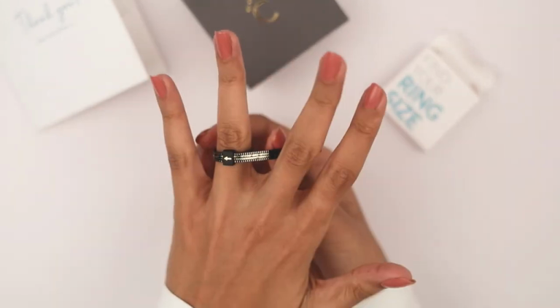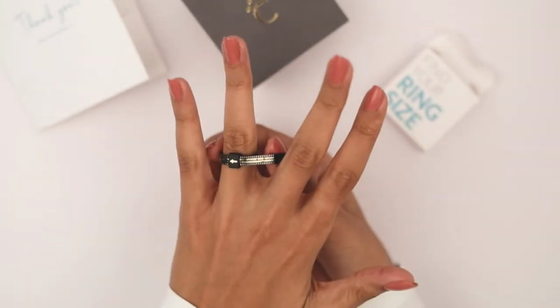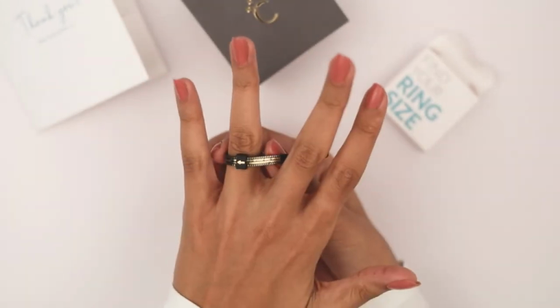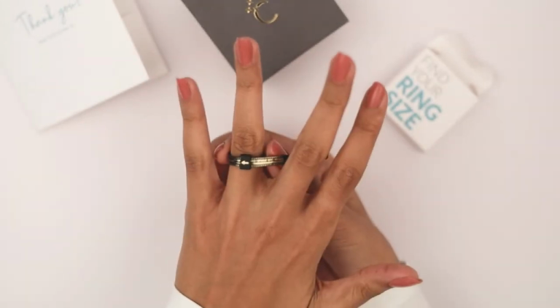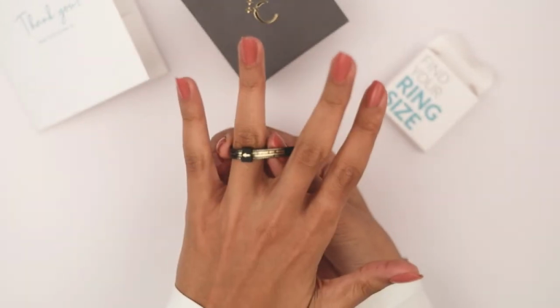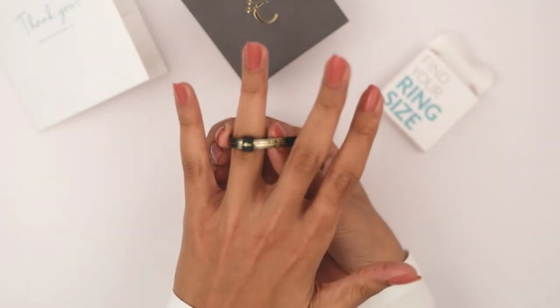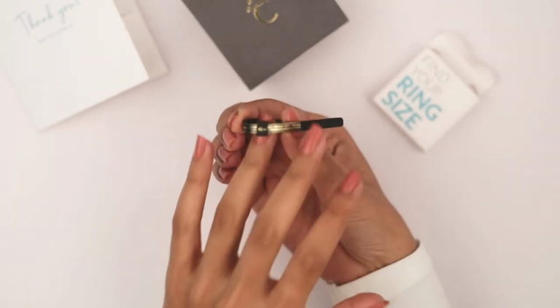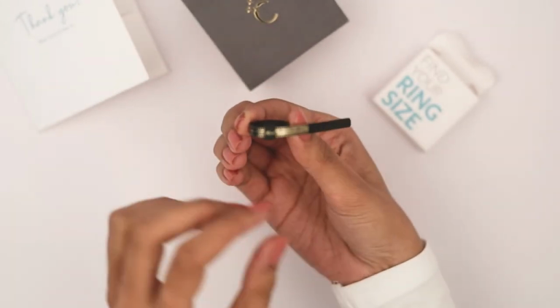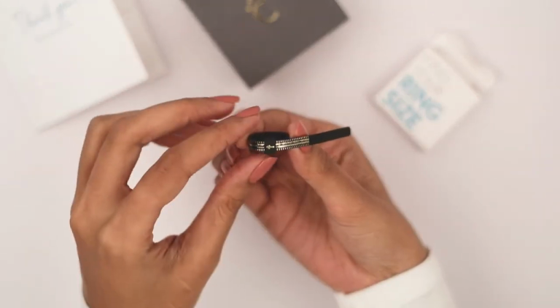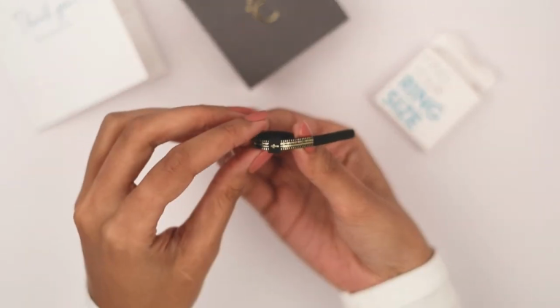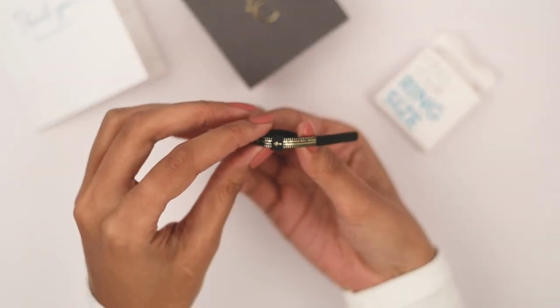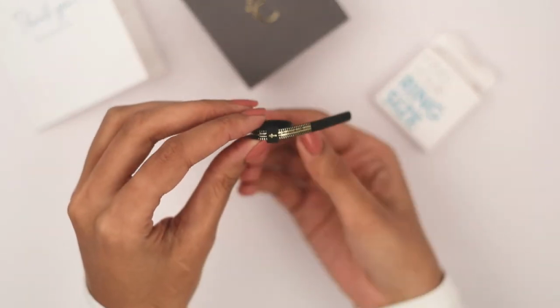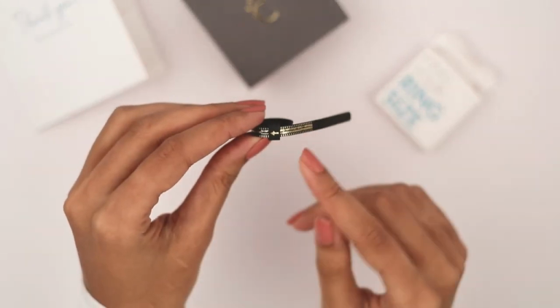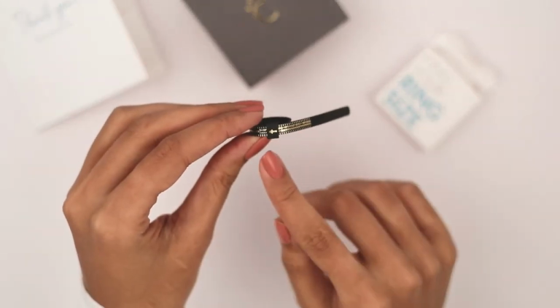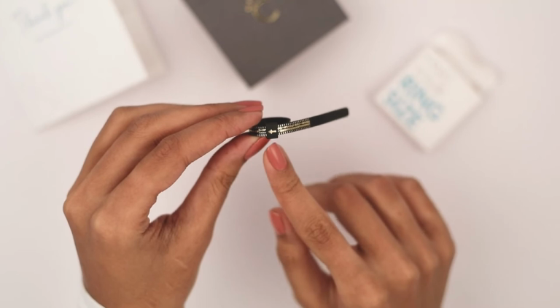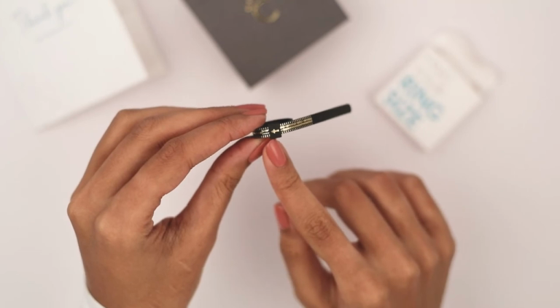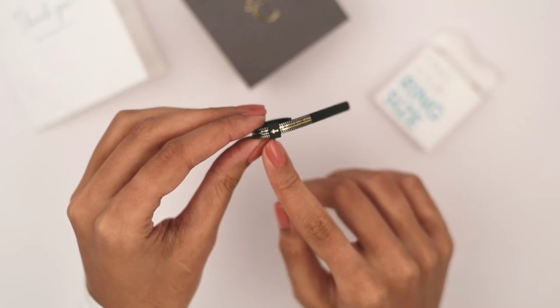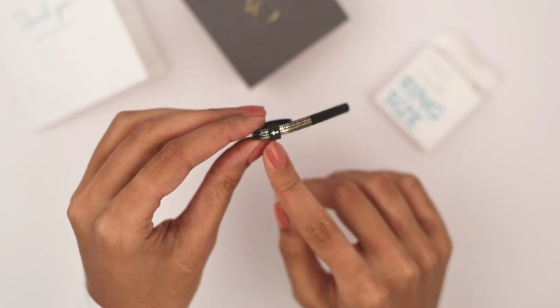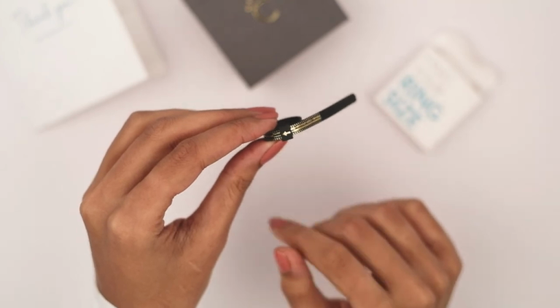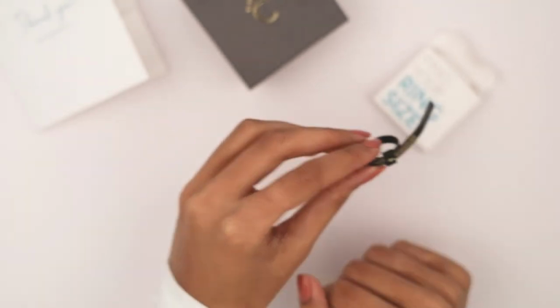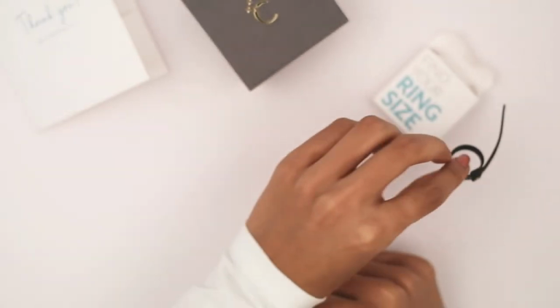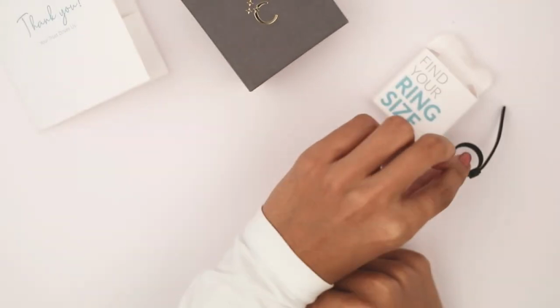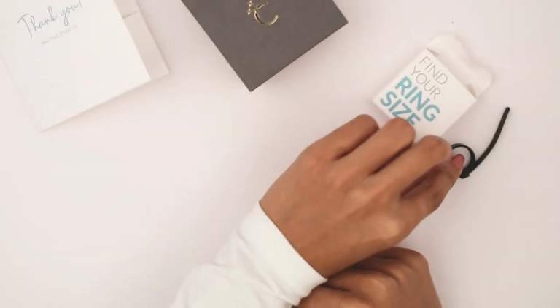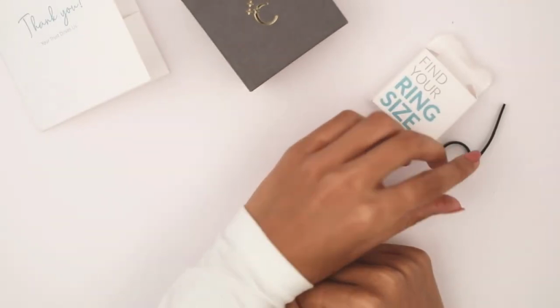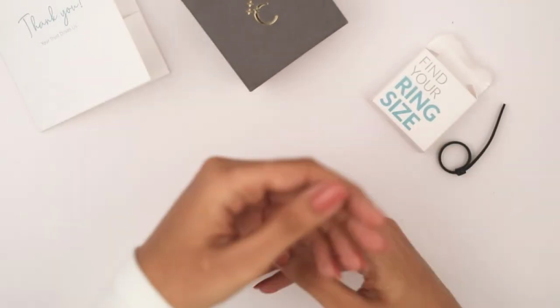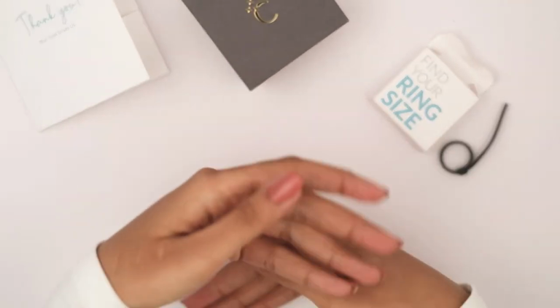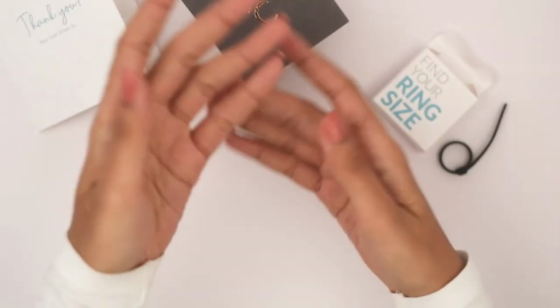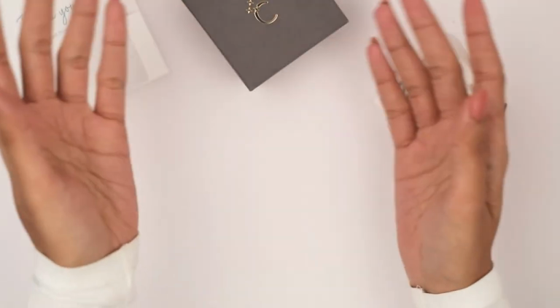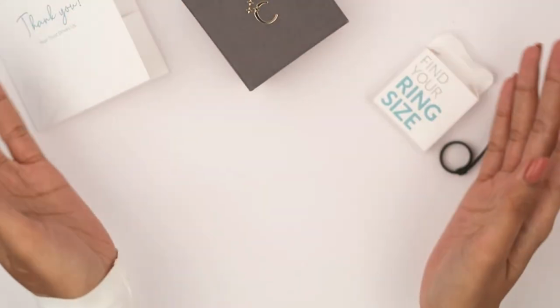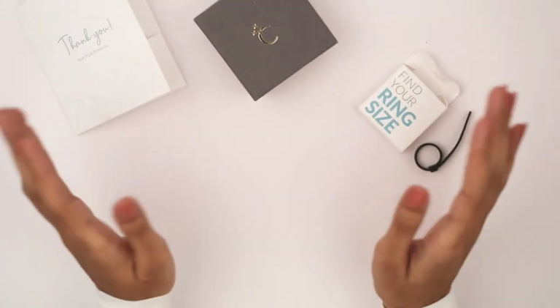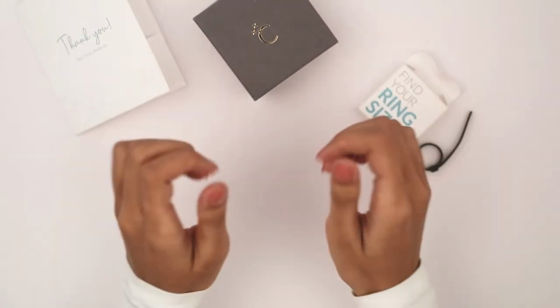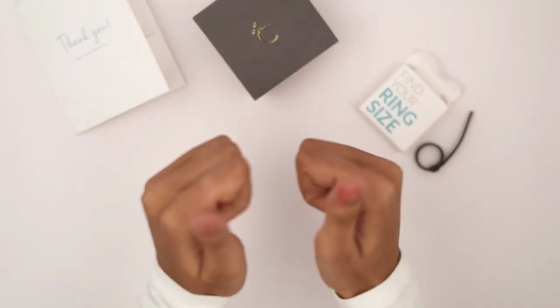According to this ring sizer, my ring size is 12. Order your personal ring sizer now.